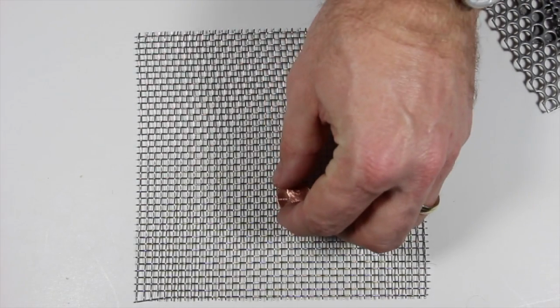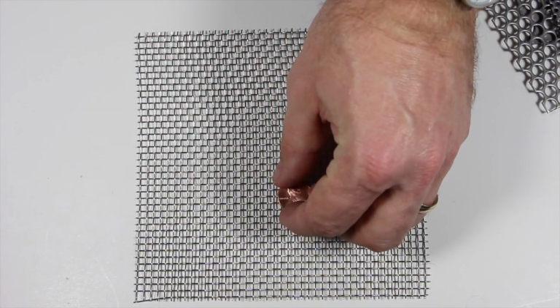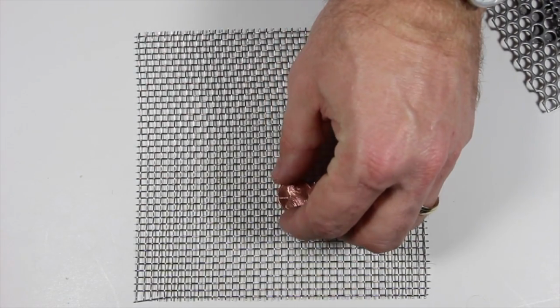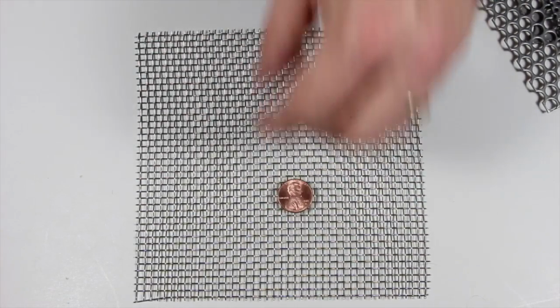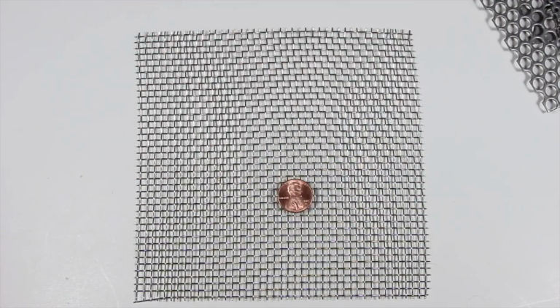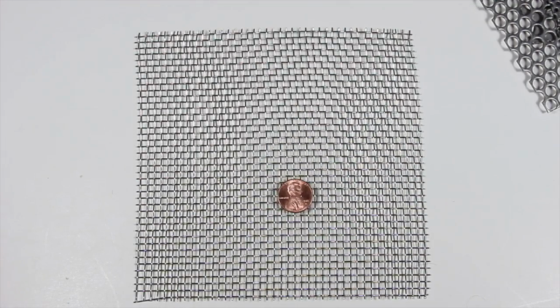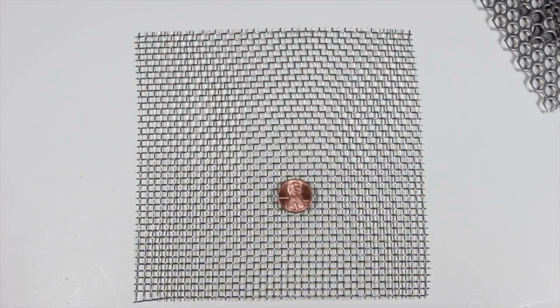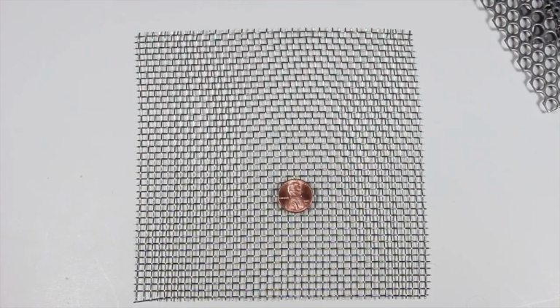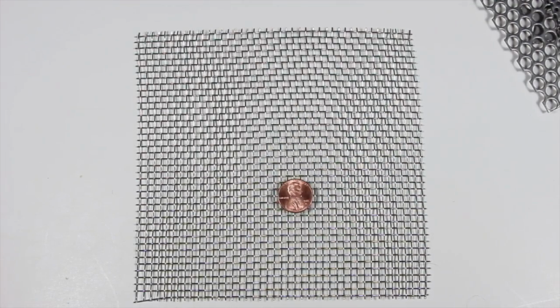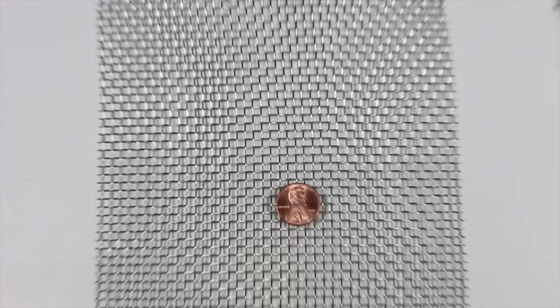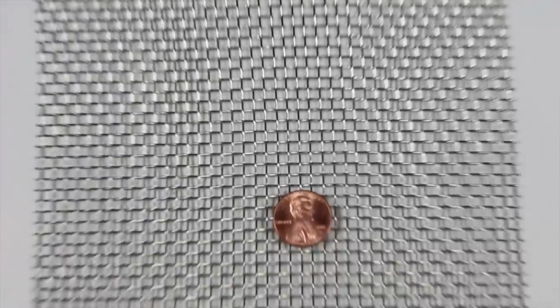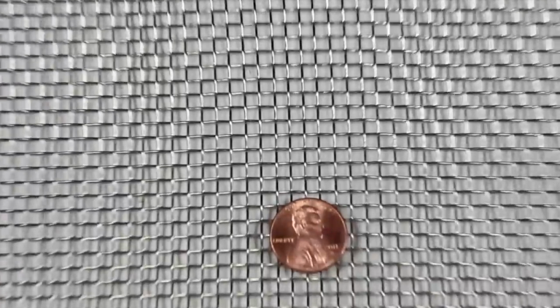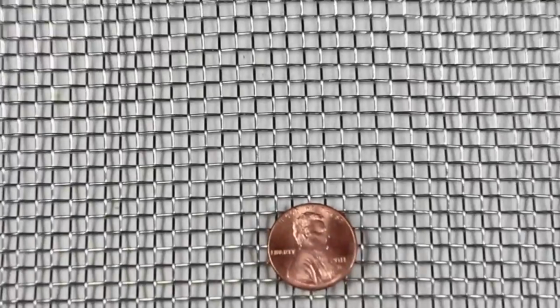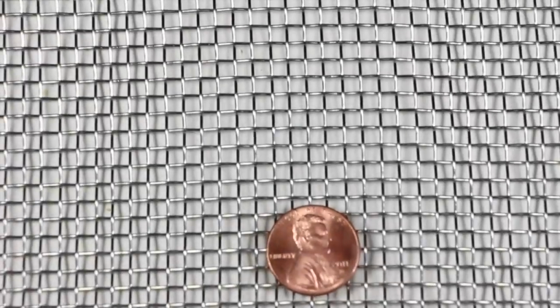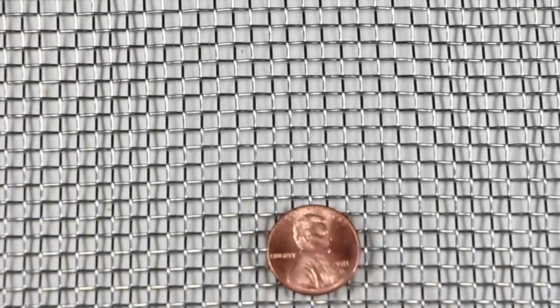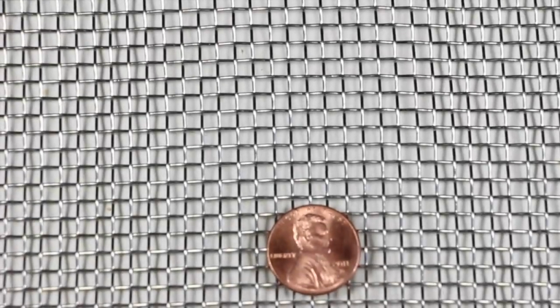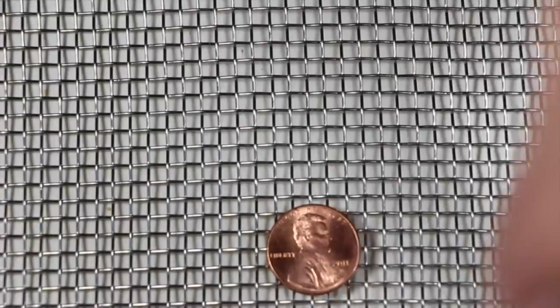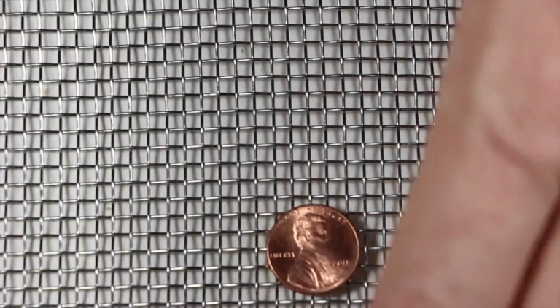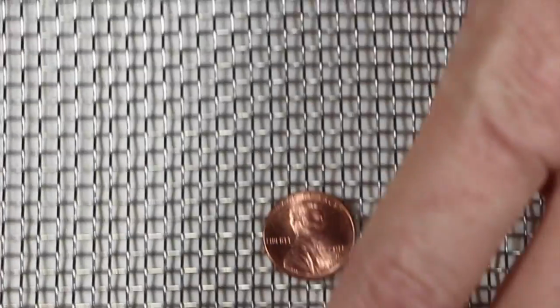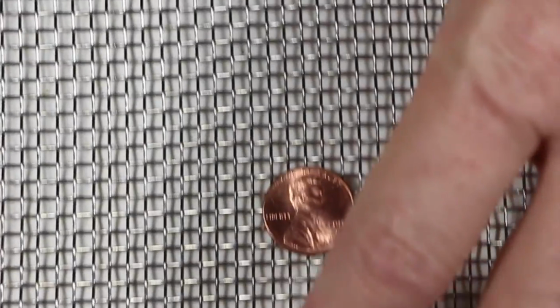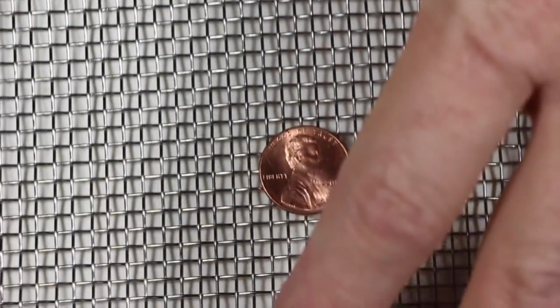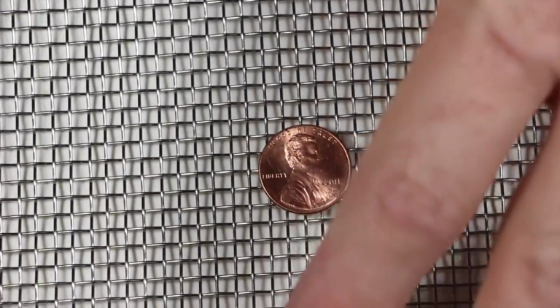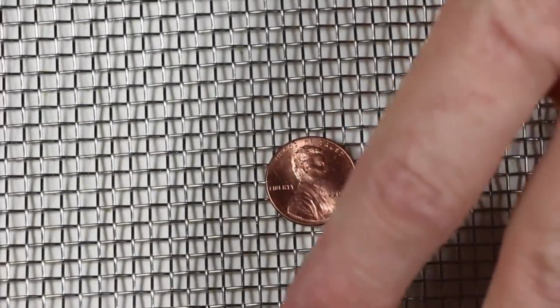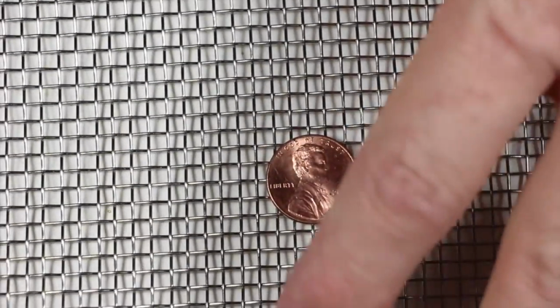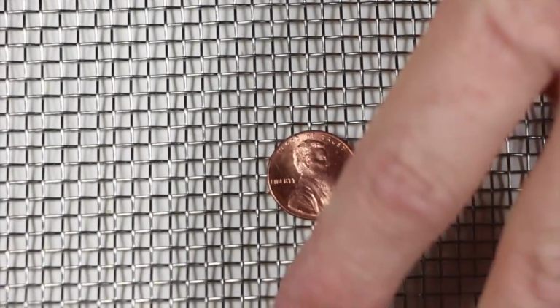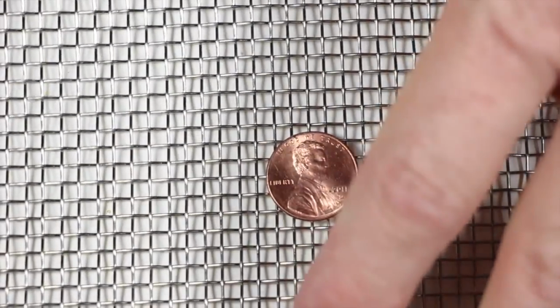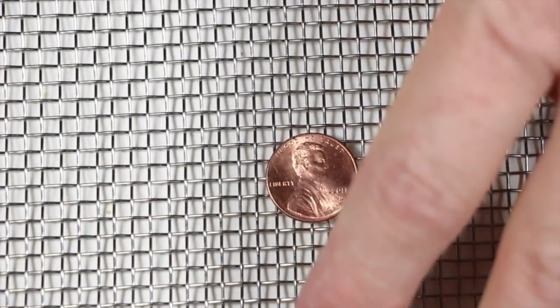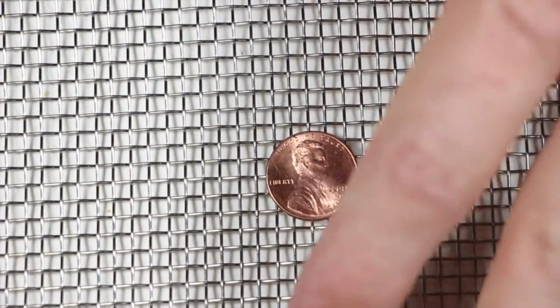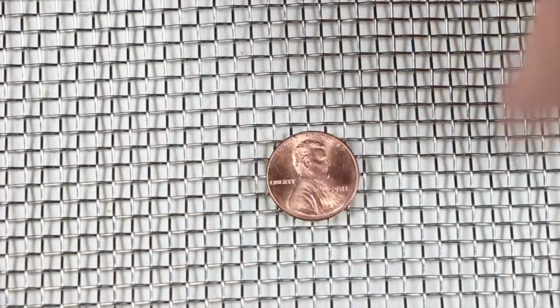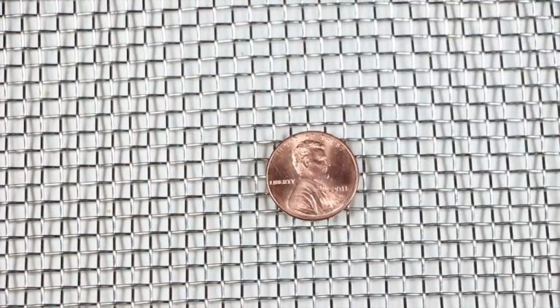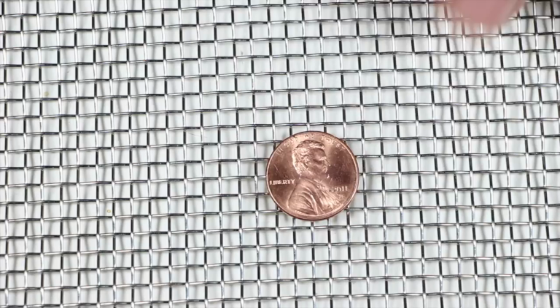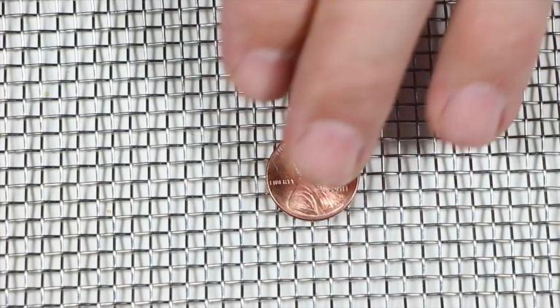Here's our penny. You can see how close that is — very, very large holes.